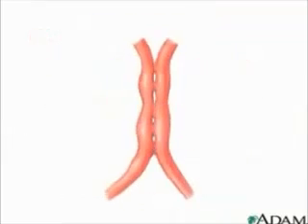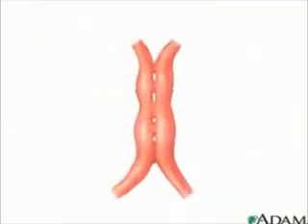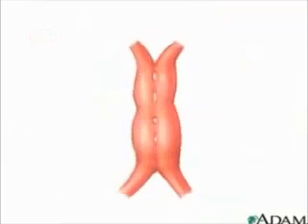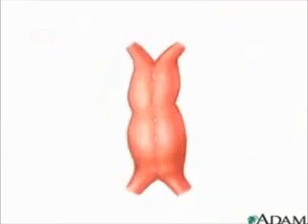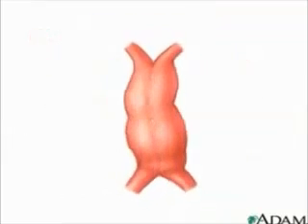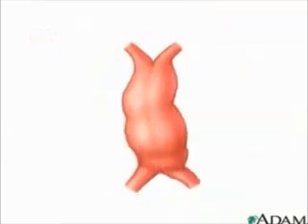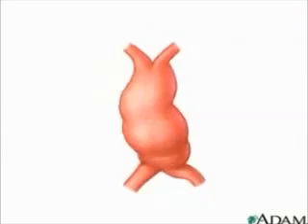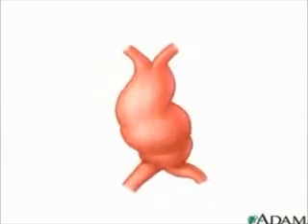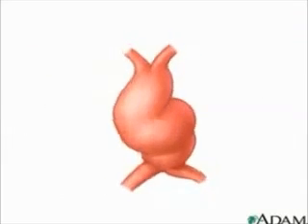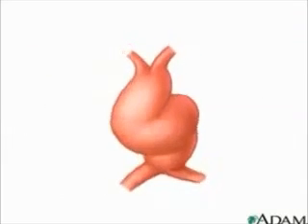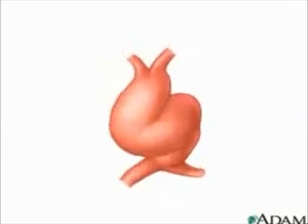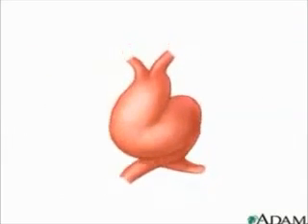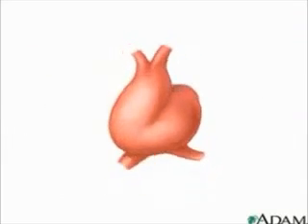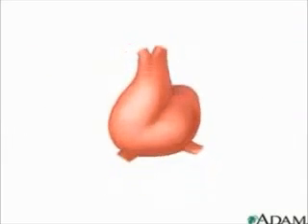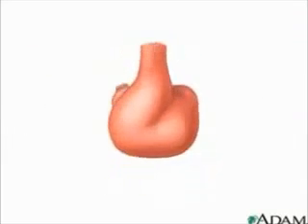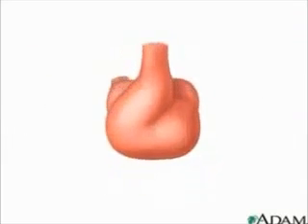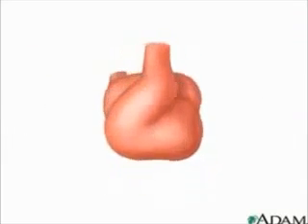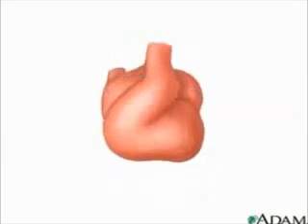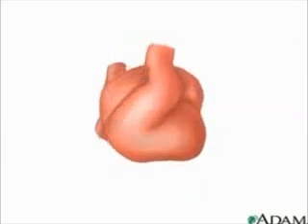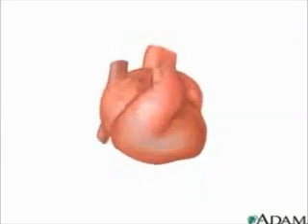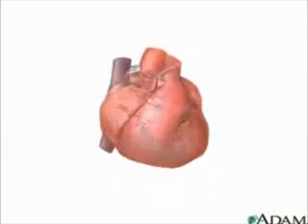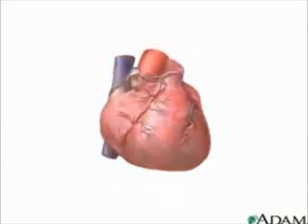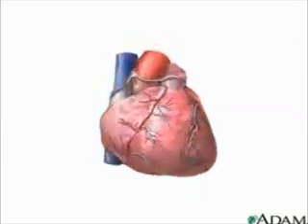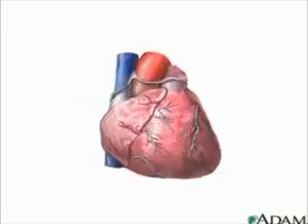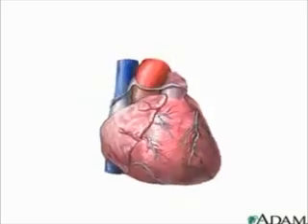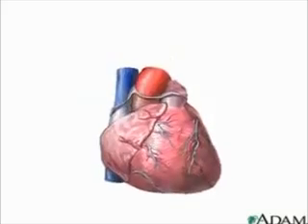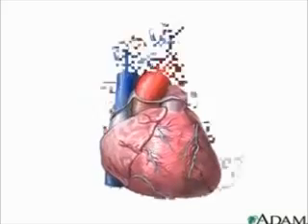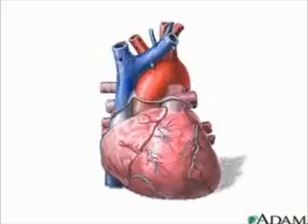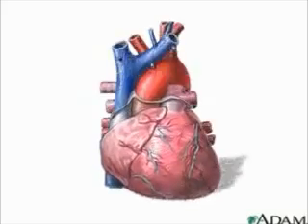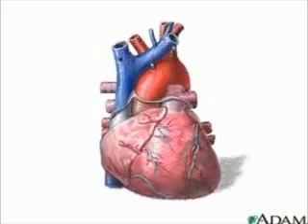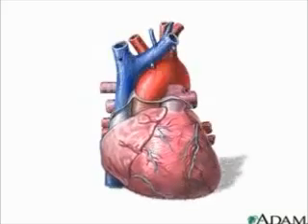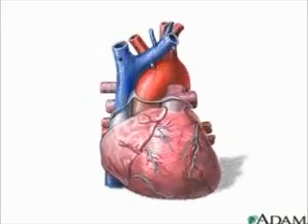It's incredible to think that this complex organ started off as a couple of tubes only two and a half weeks ago.